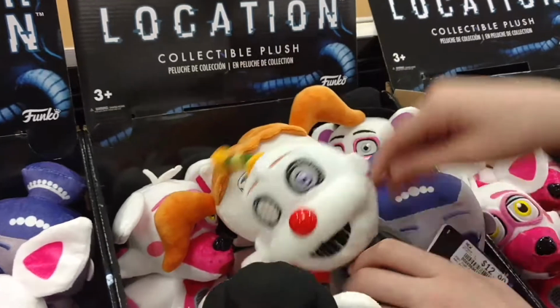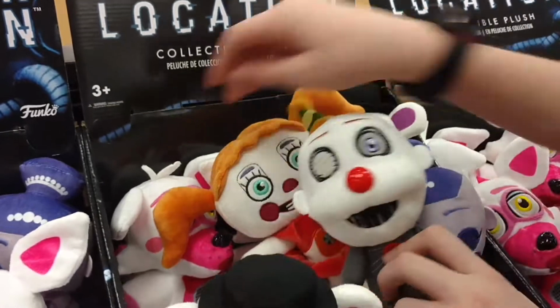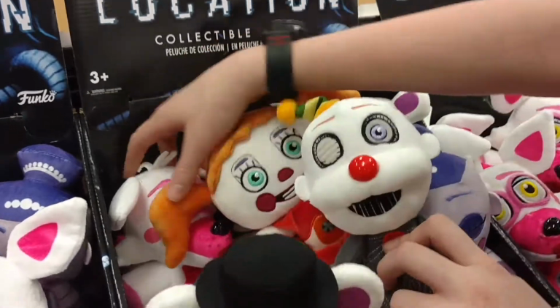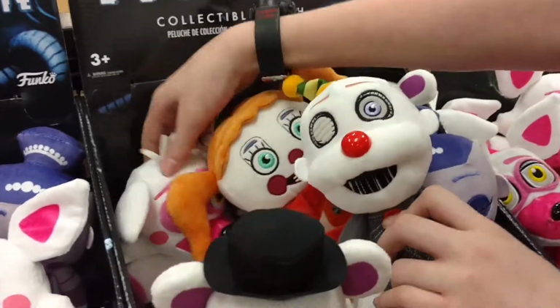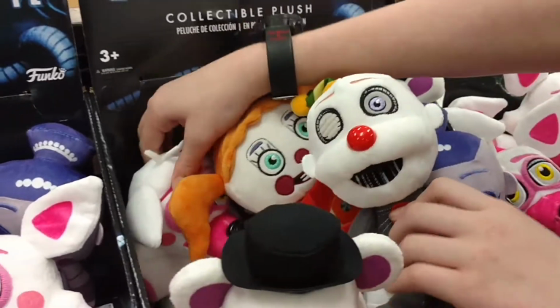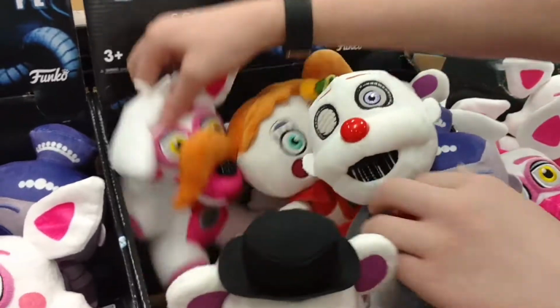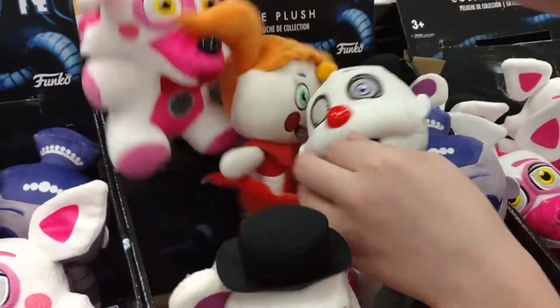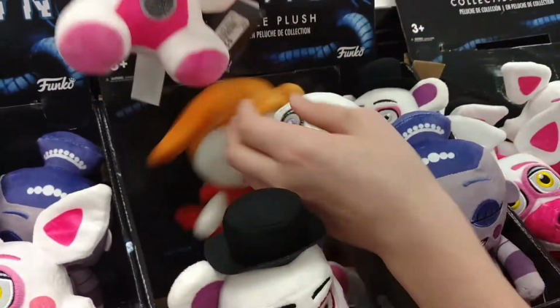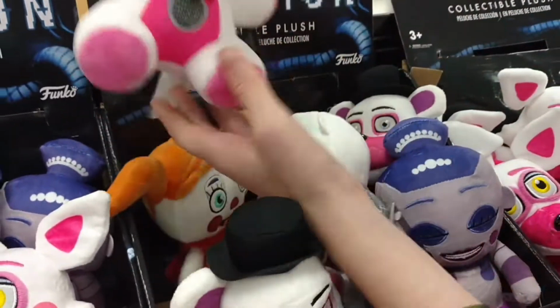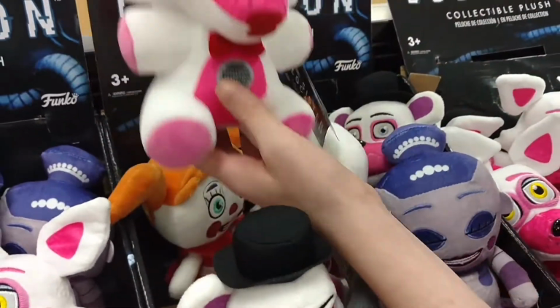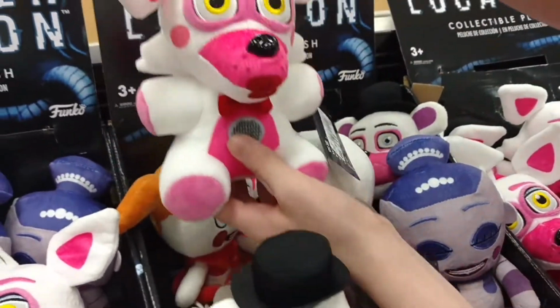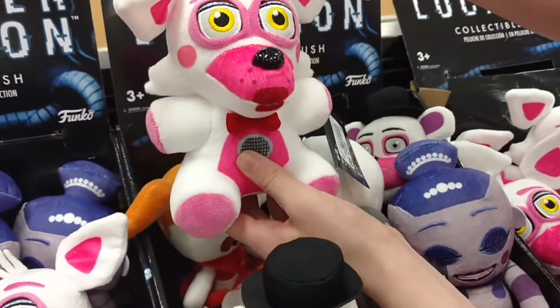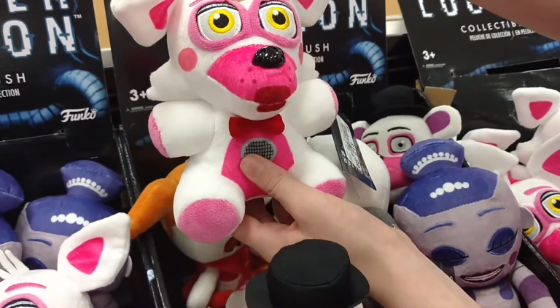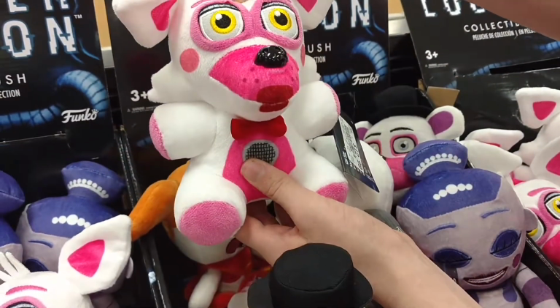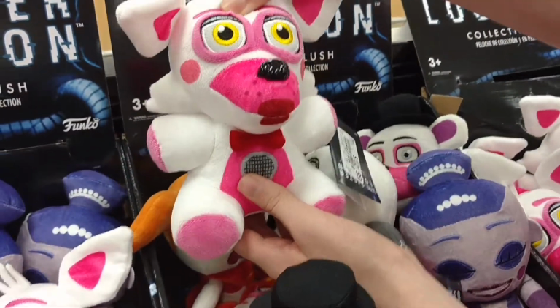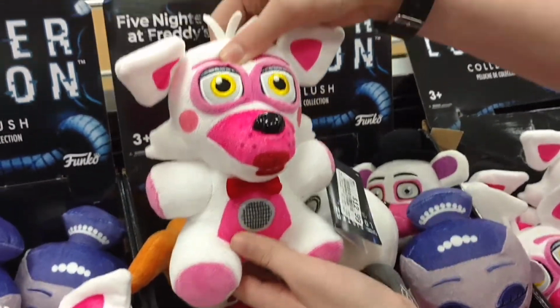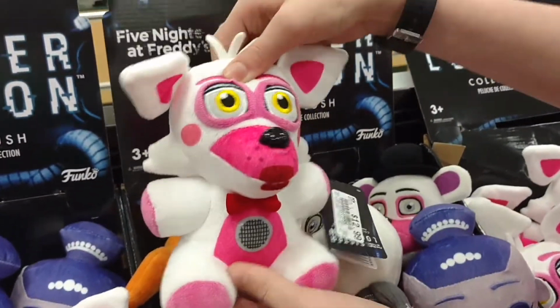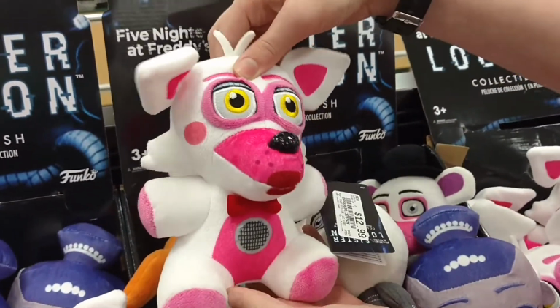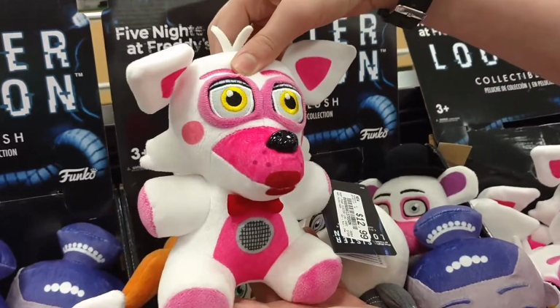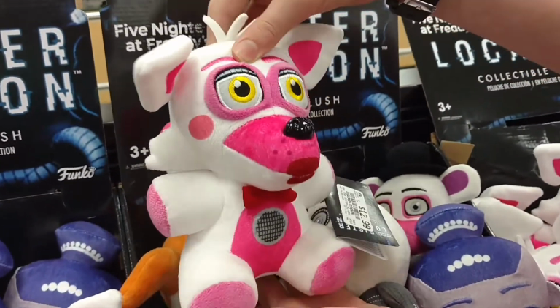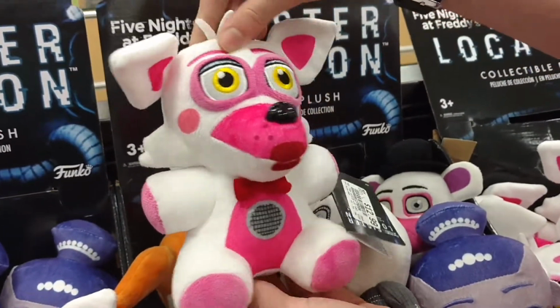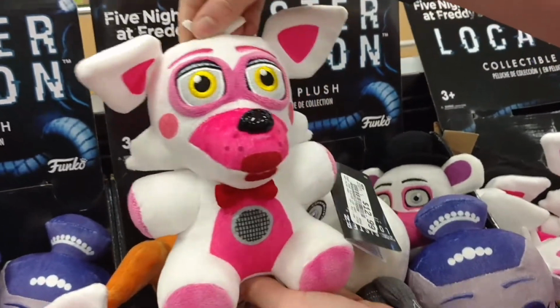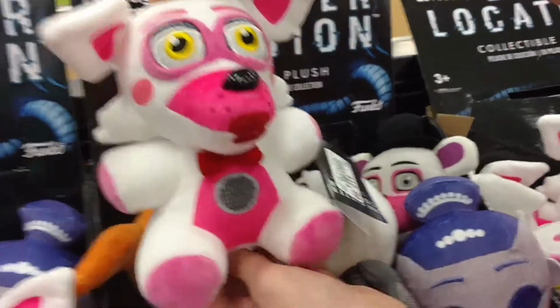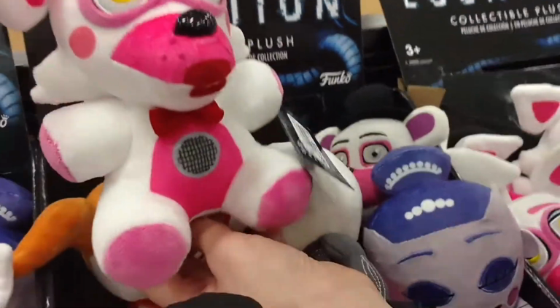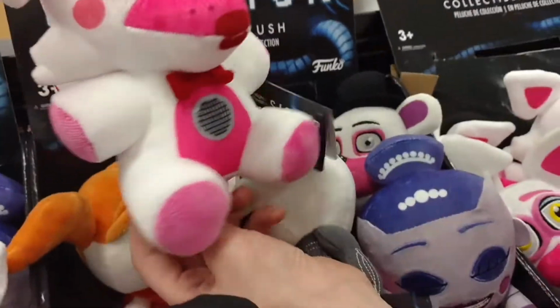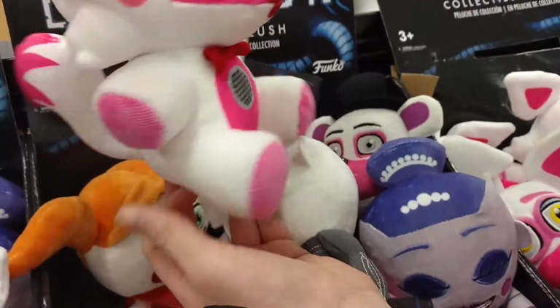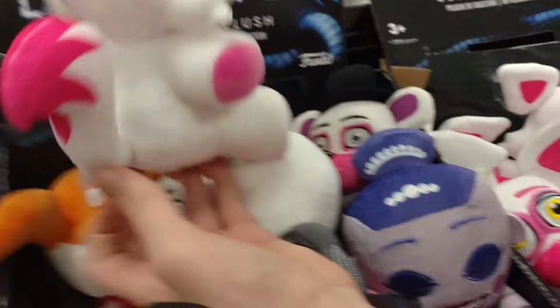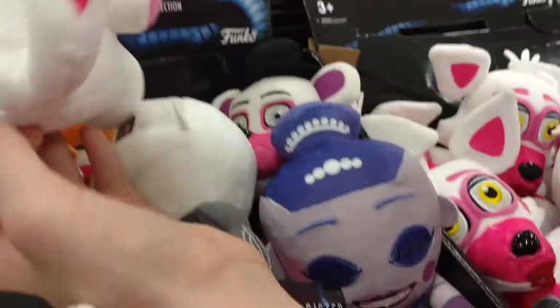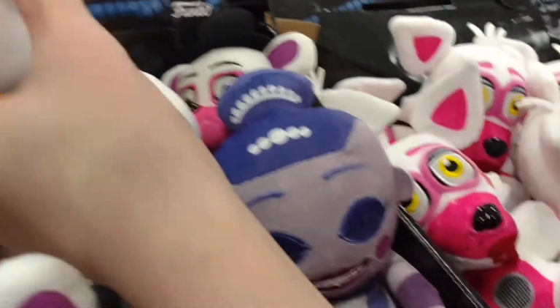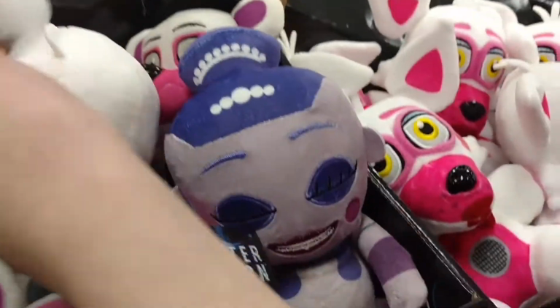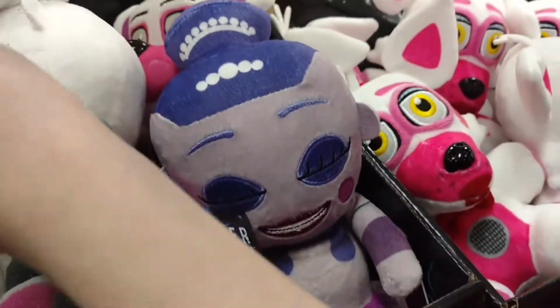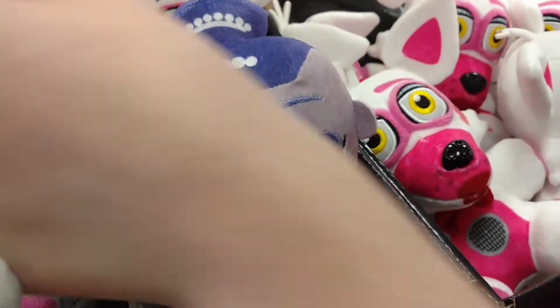Okay, and then we got Funtime Foxy. She looks fine, and she's got a tail.